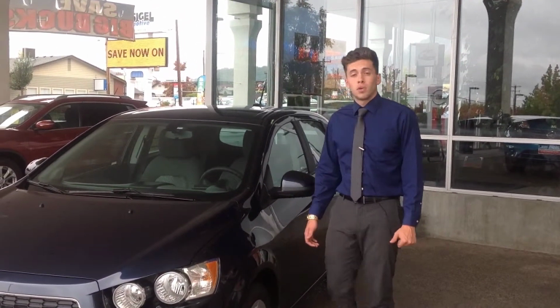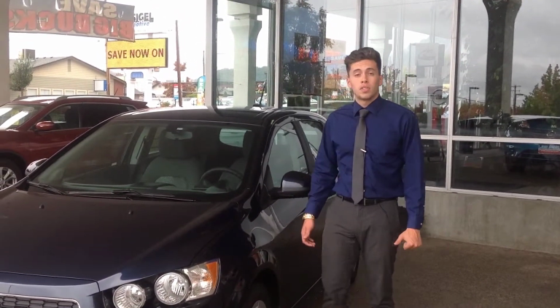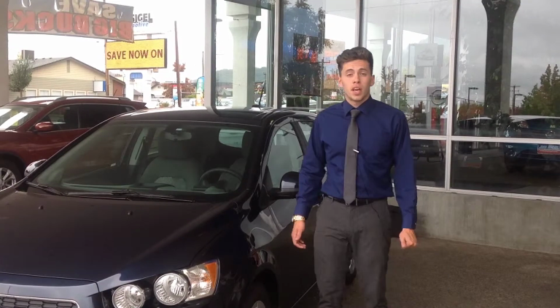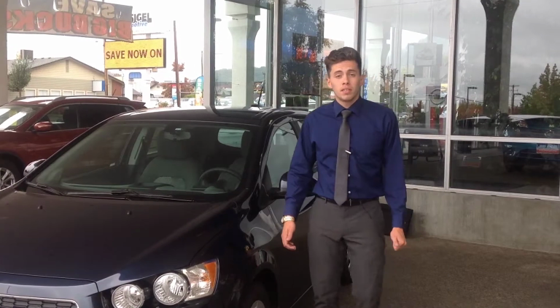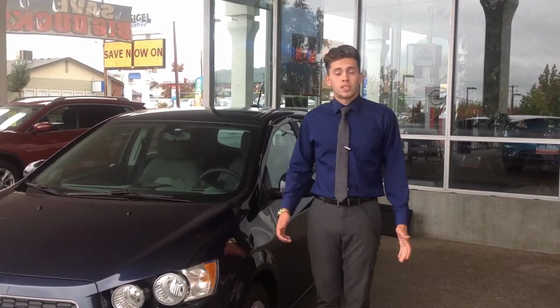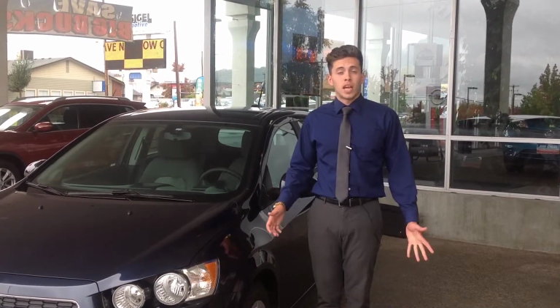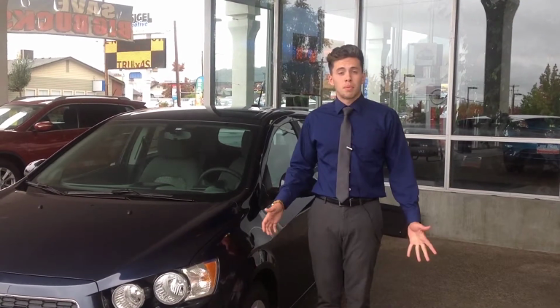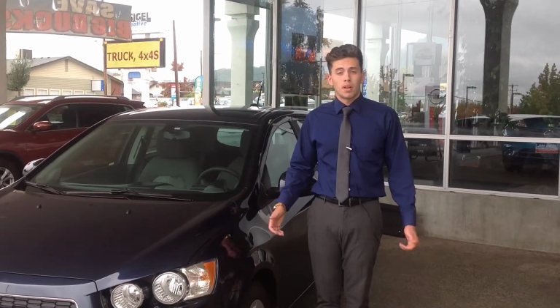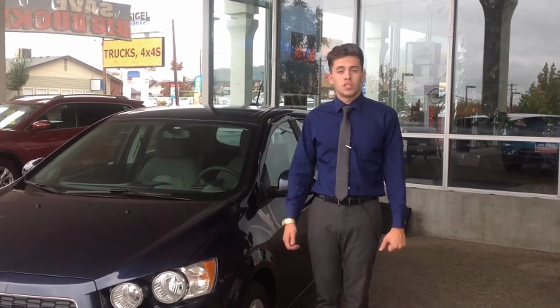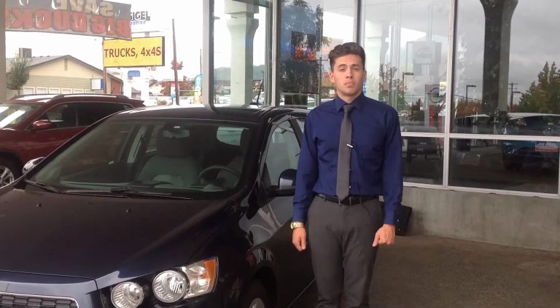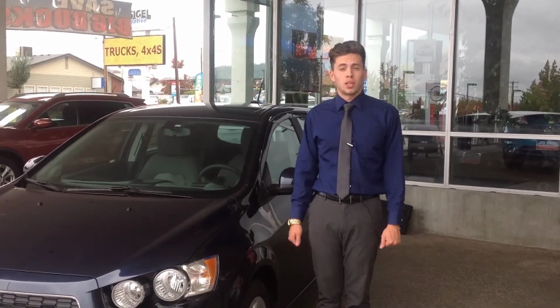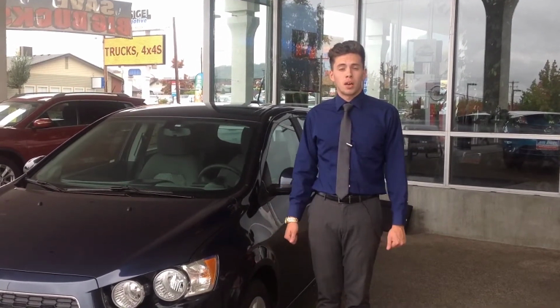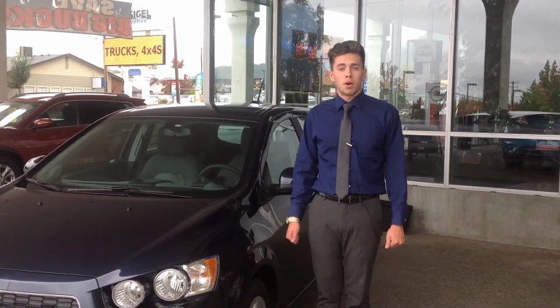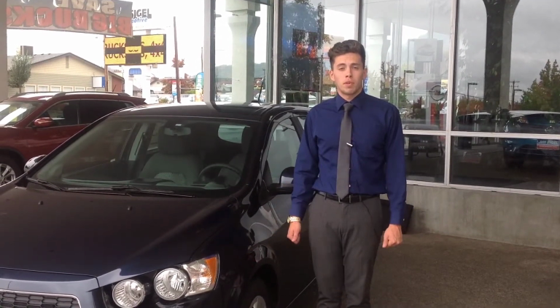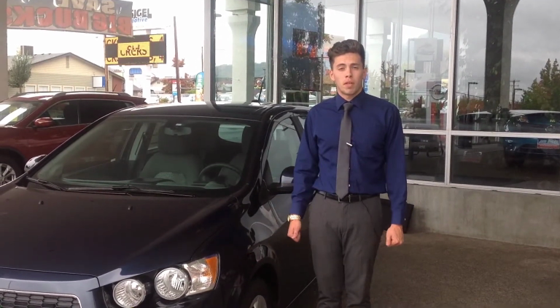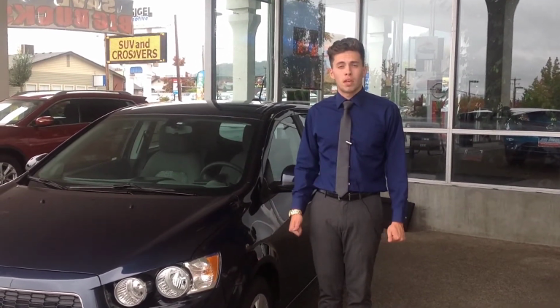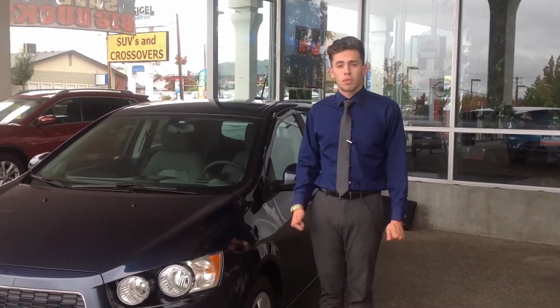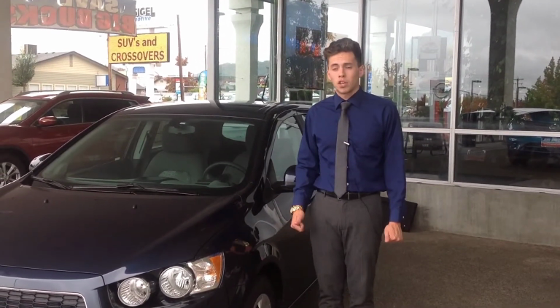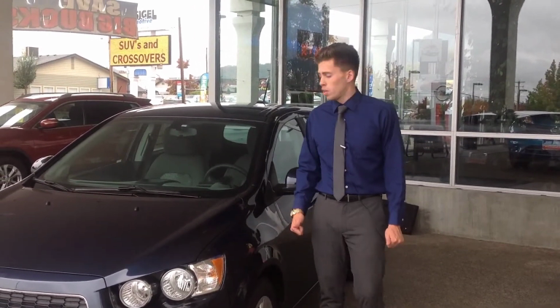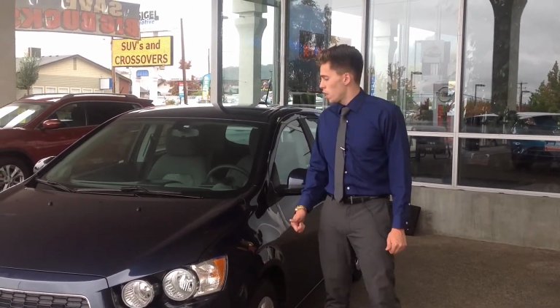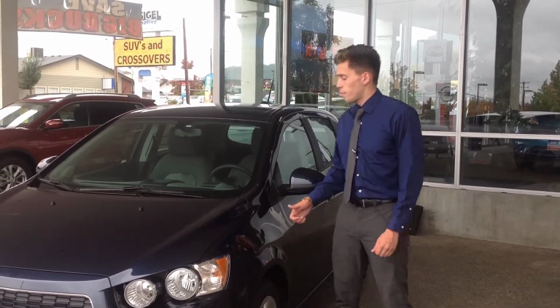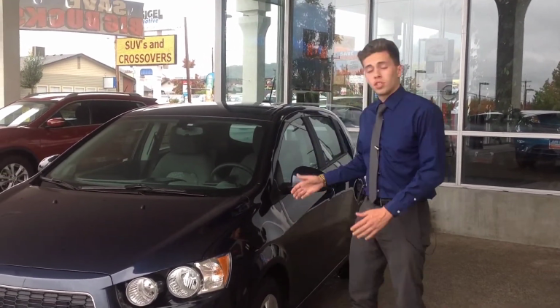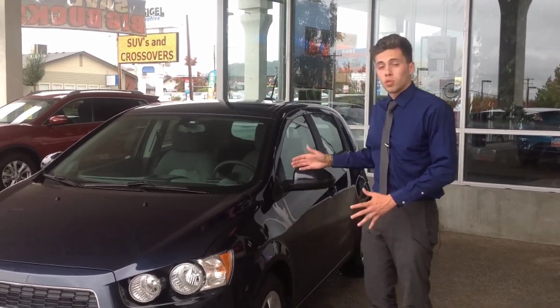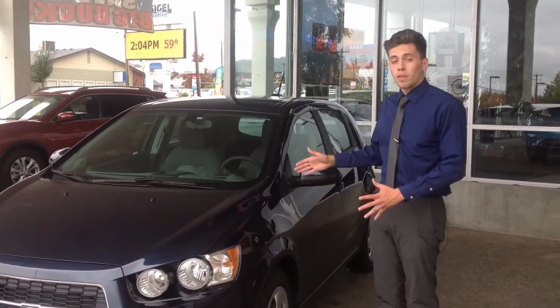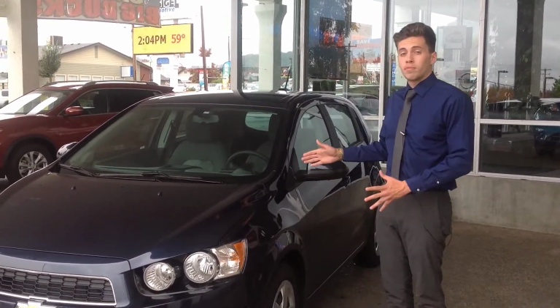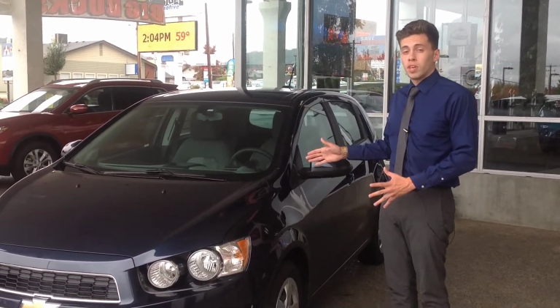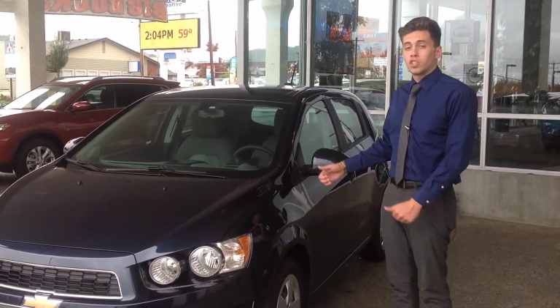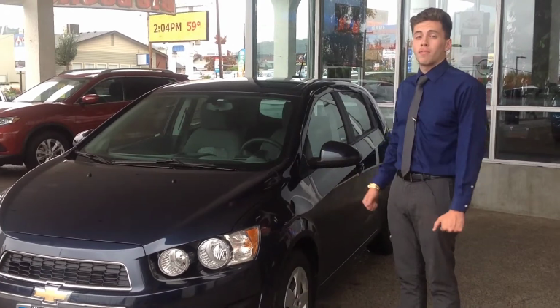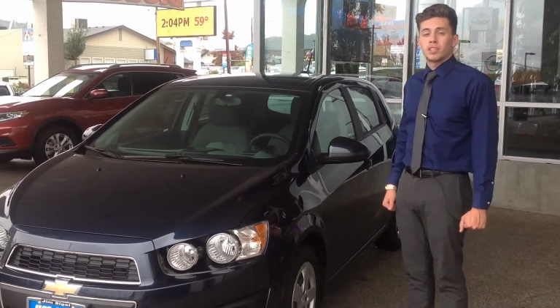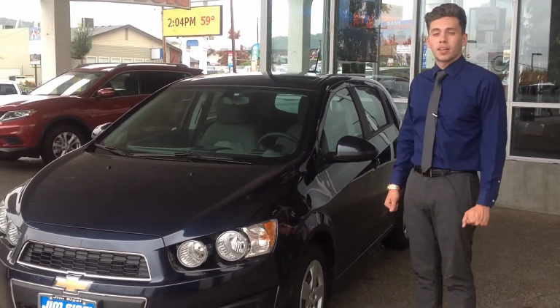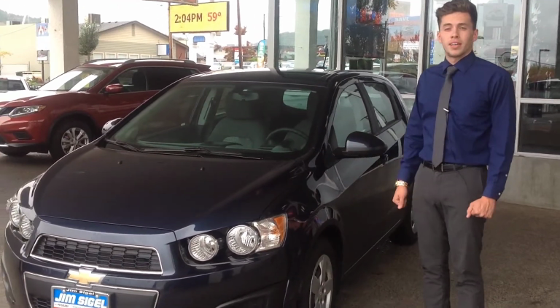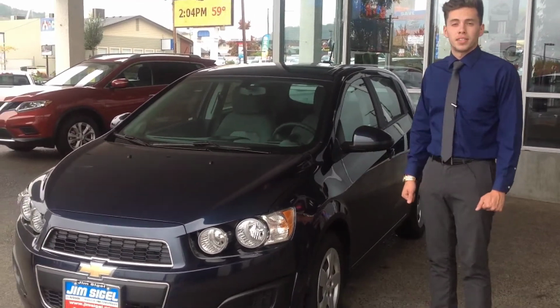So once again, this is Abram Marius at Jim Siegel Automotive. I want to thank you for watching, and this is the 2015 Chevy Sonic LS.